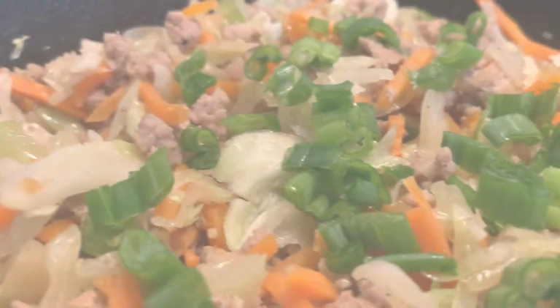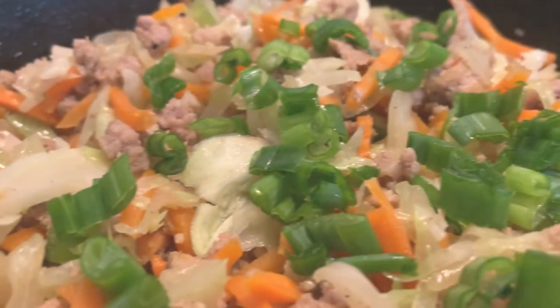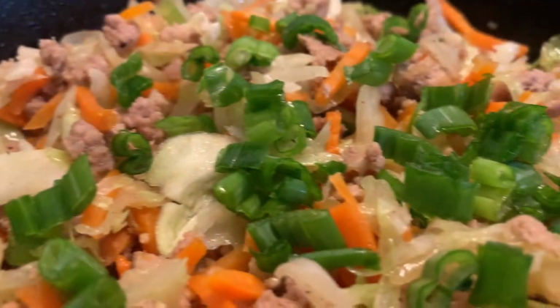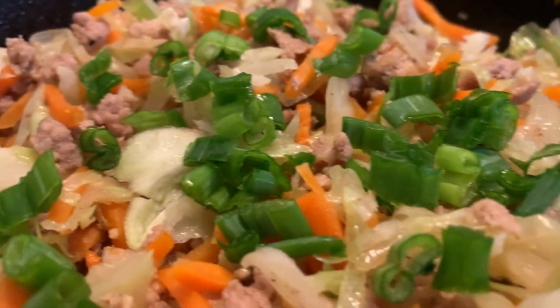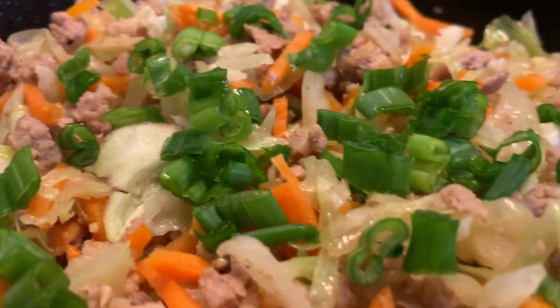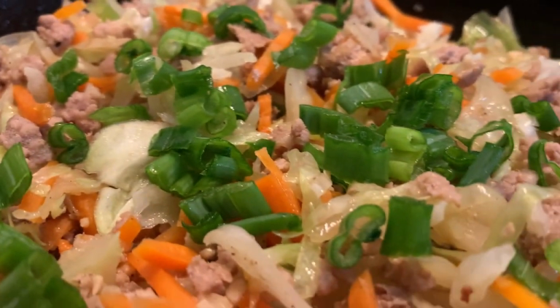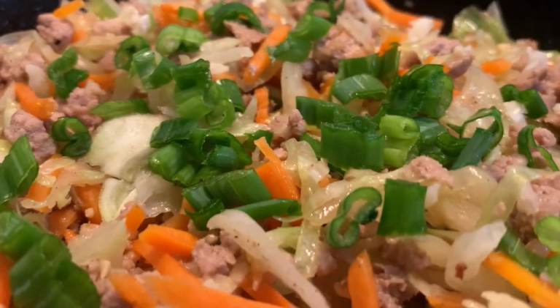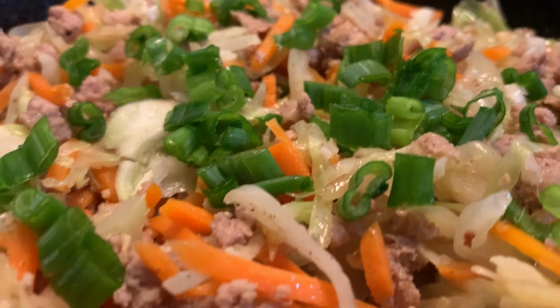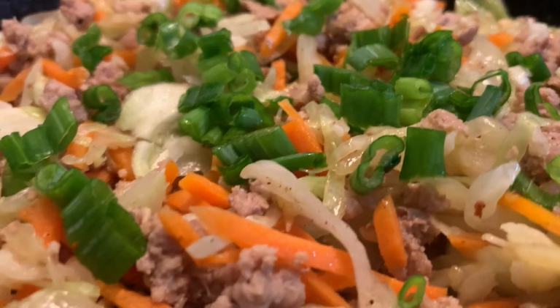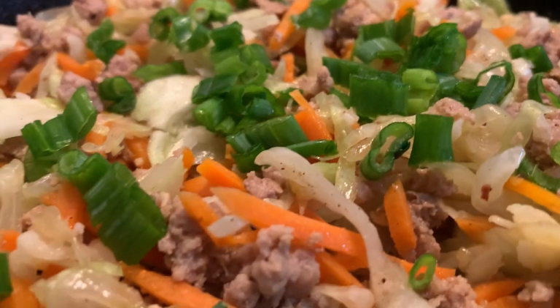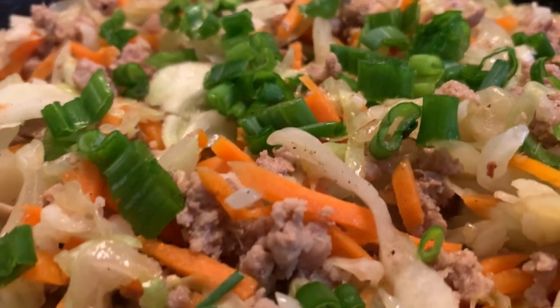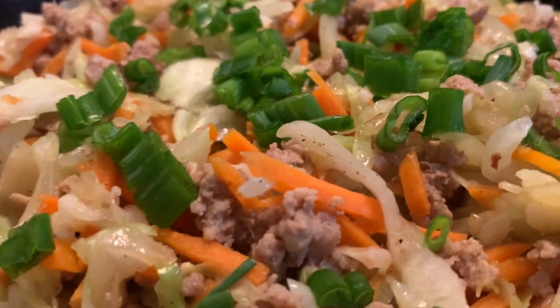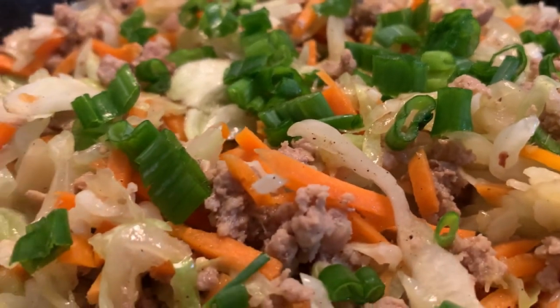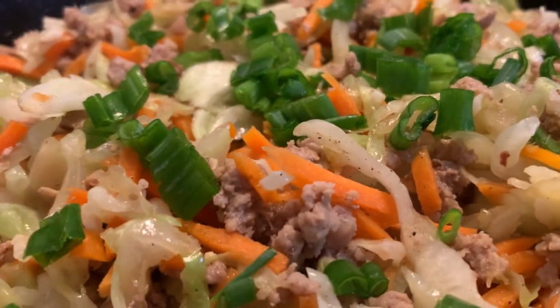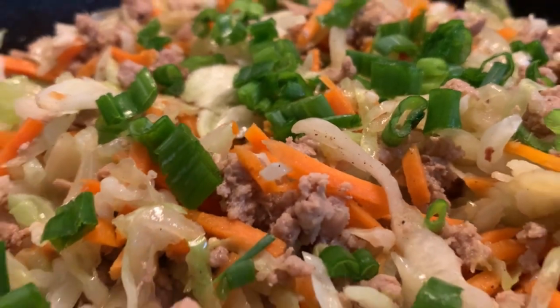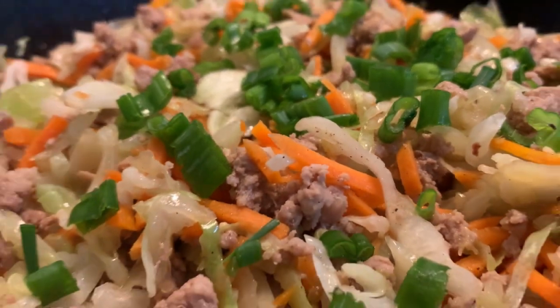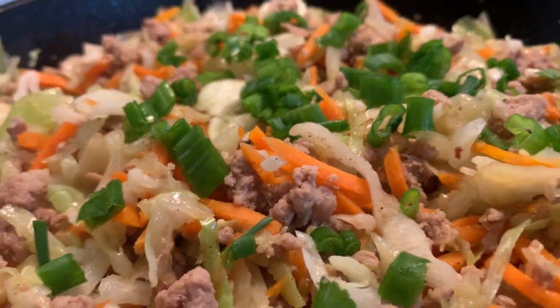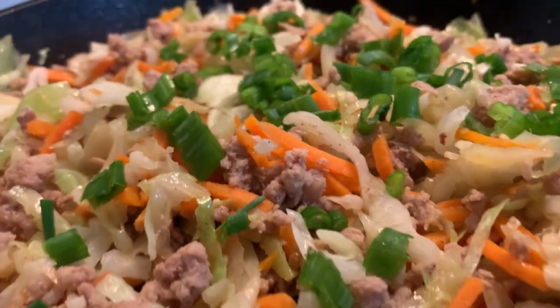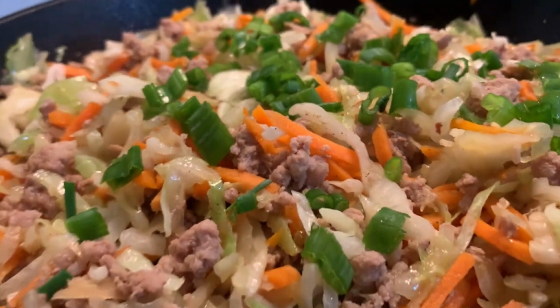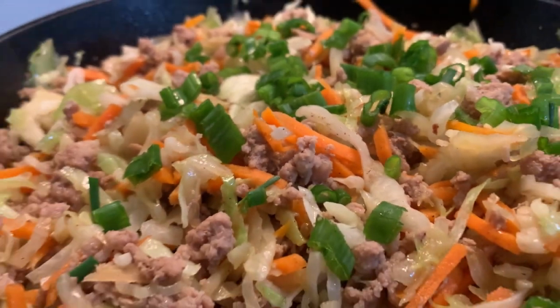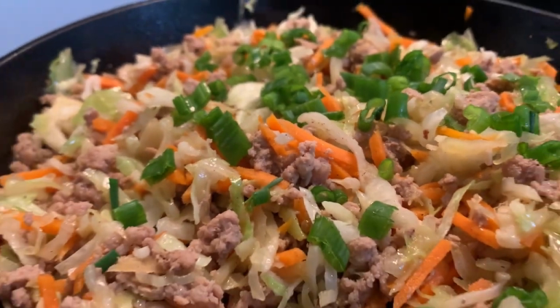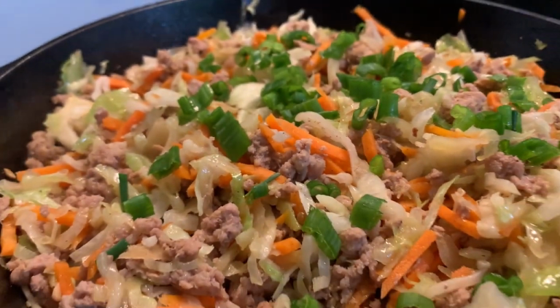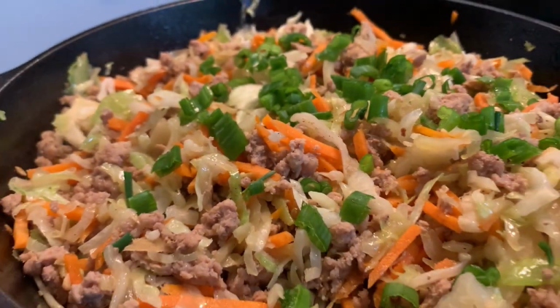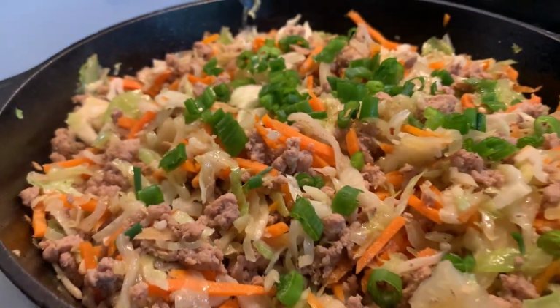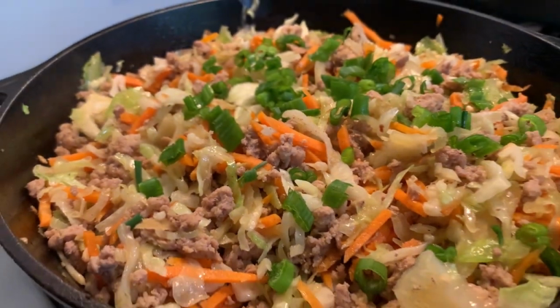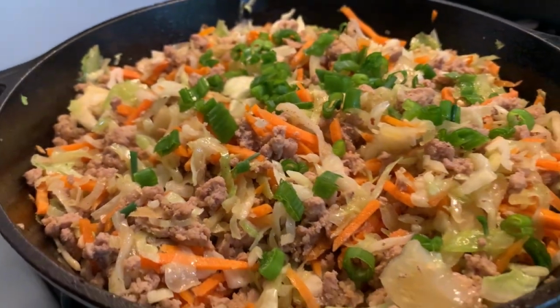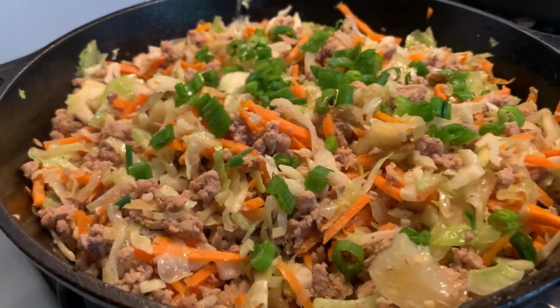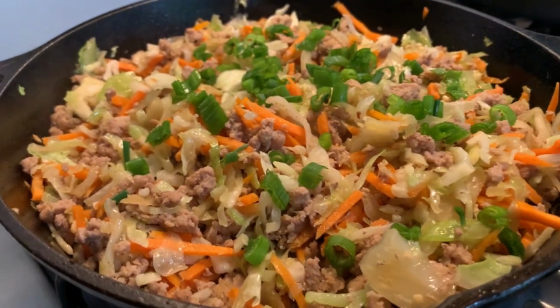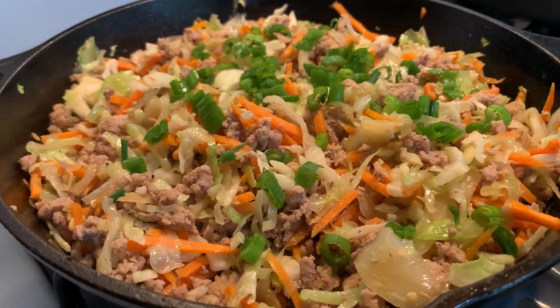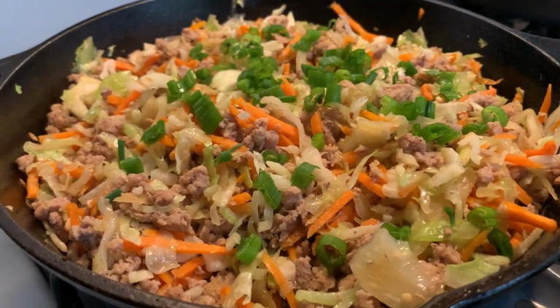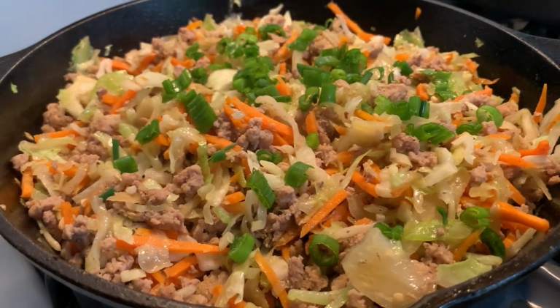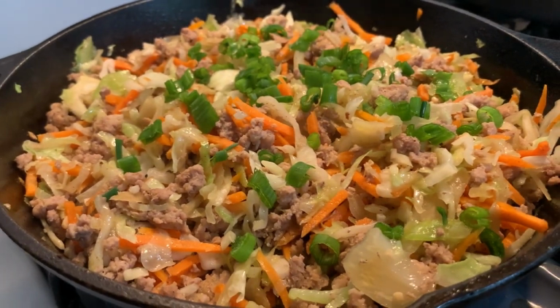And there you go — just top with some sliced green onions to serve and that is the egg roll in a bowl.